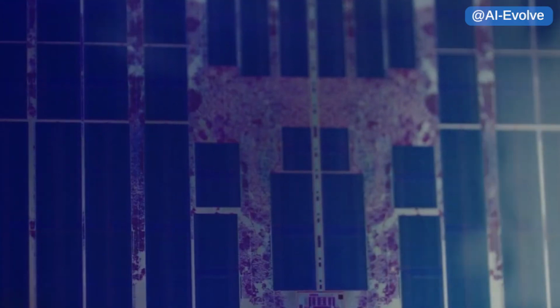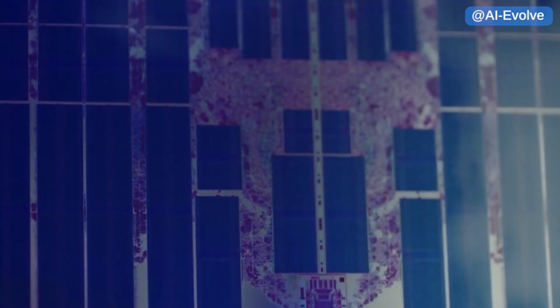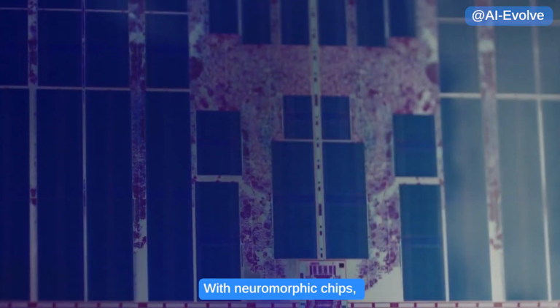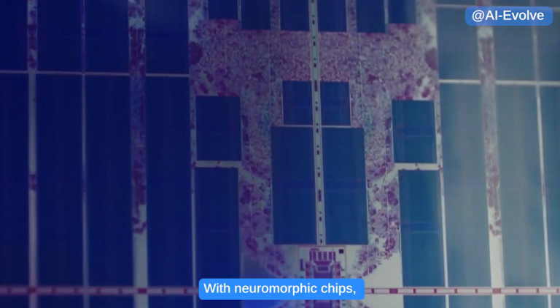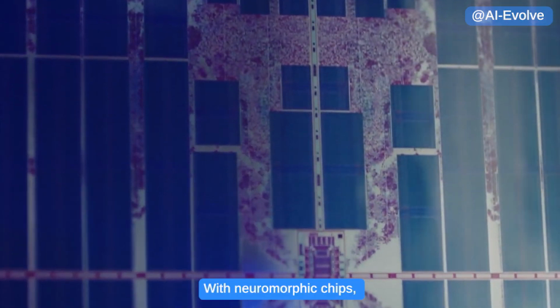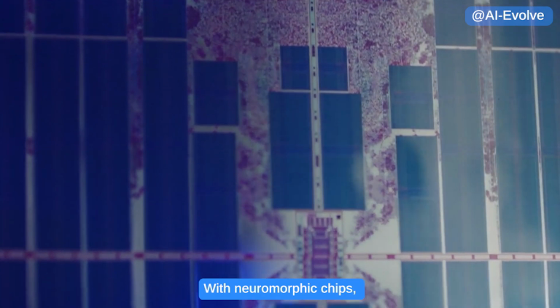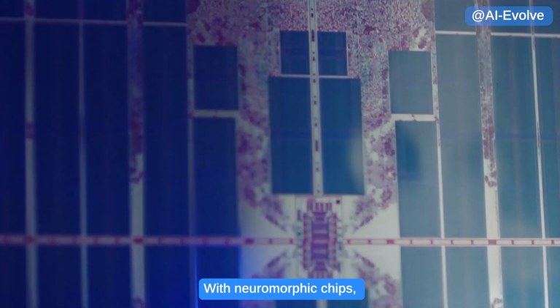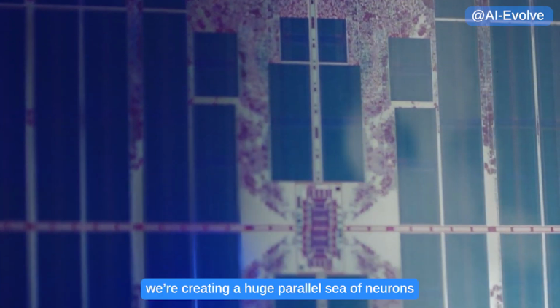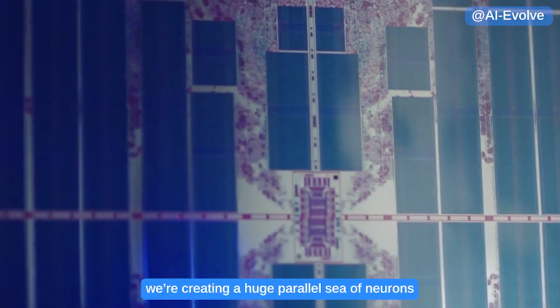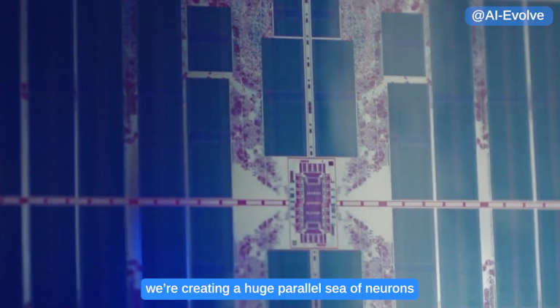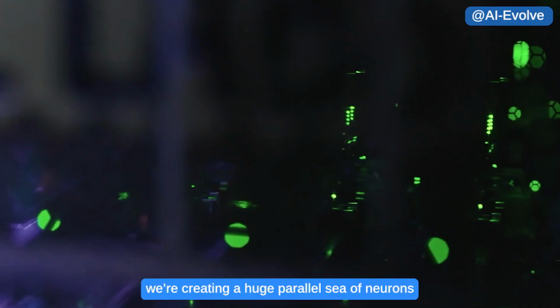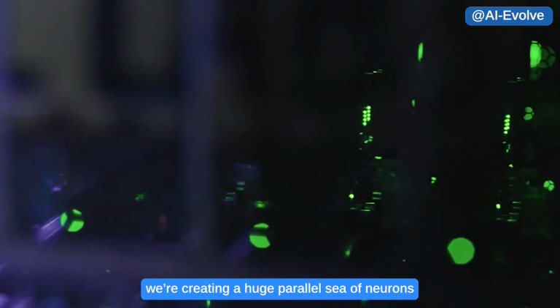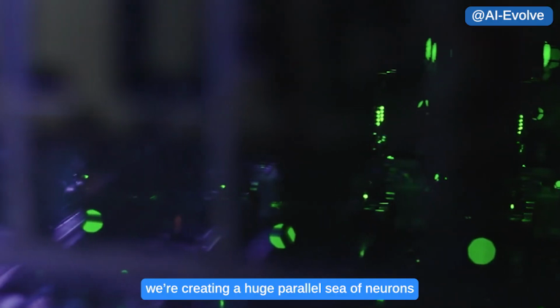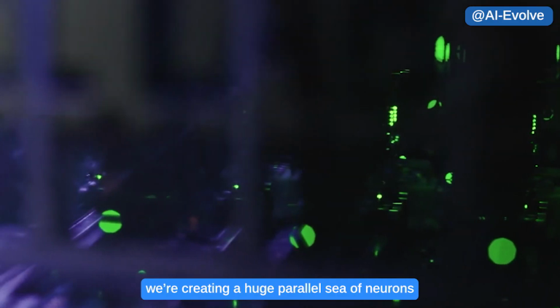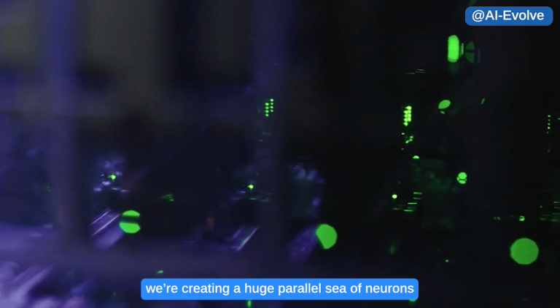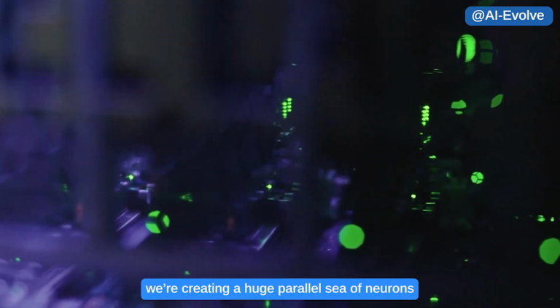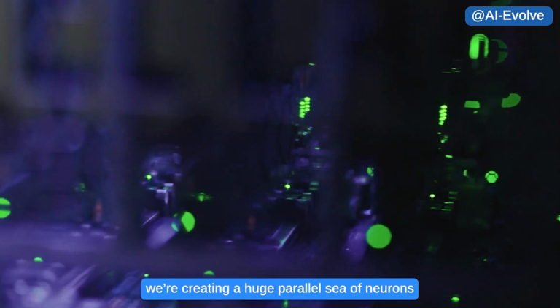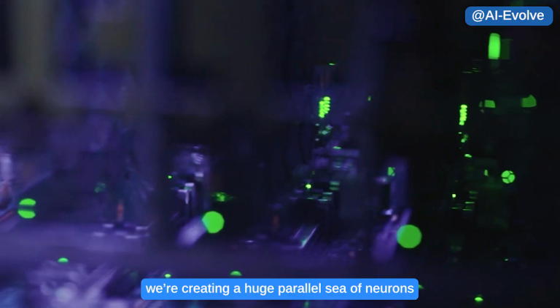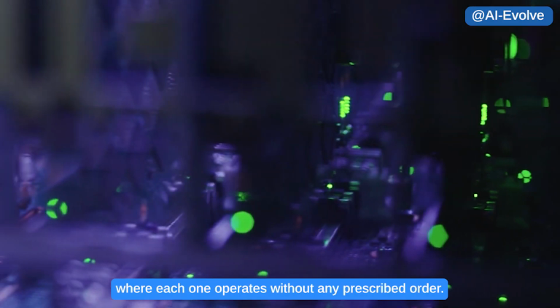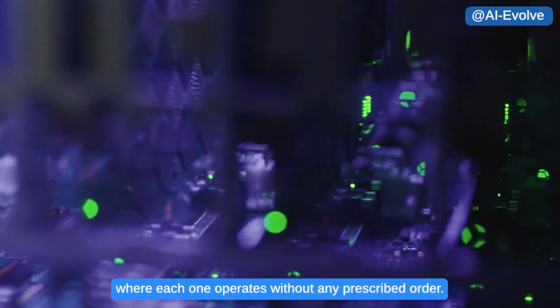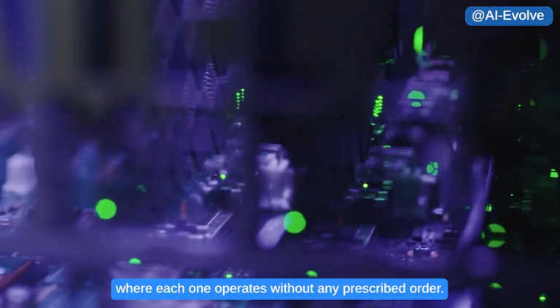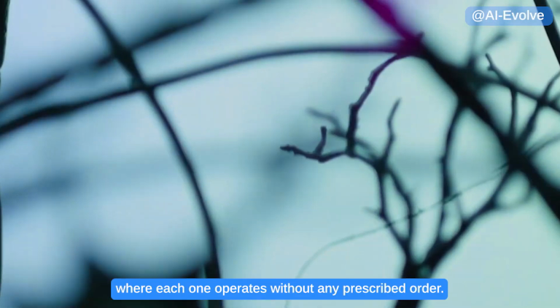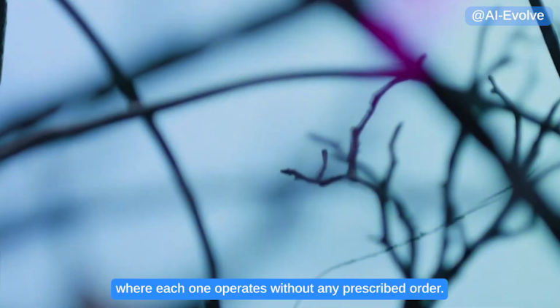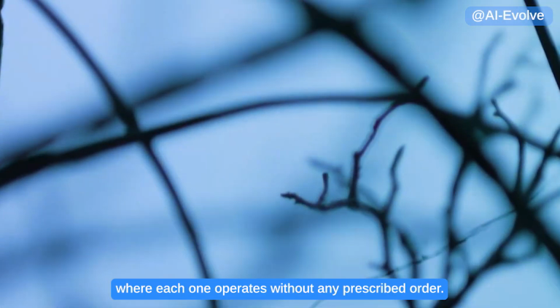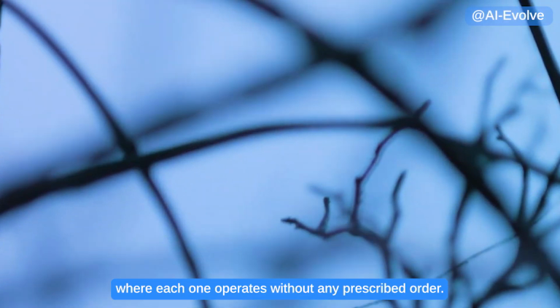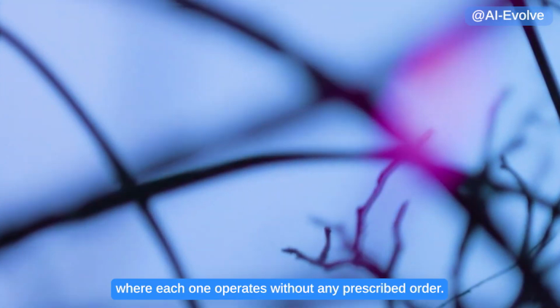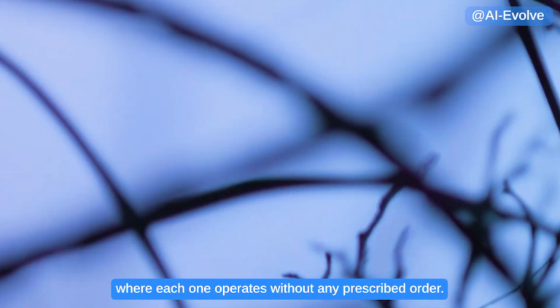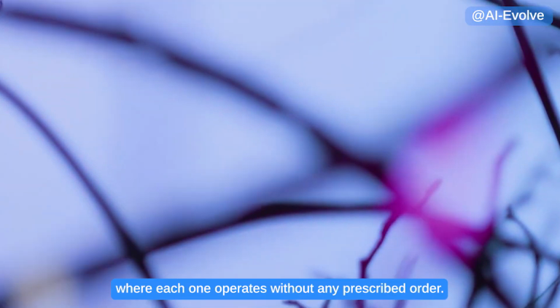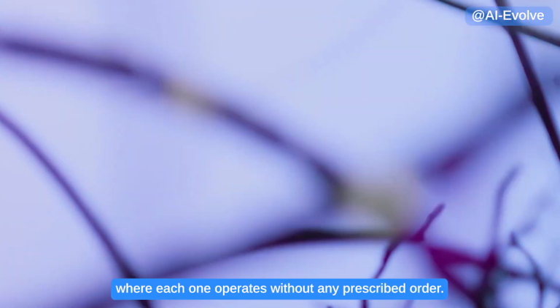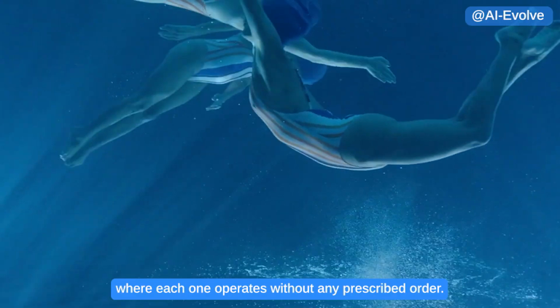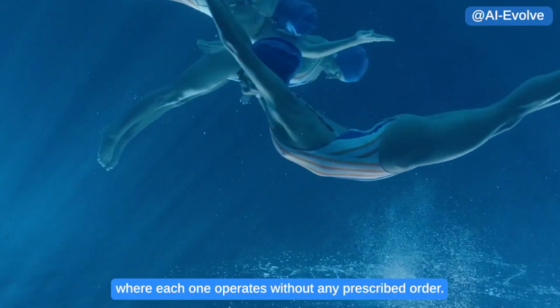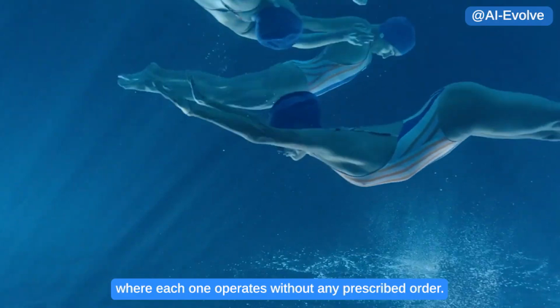With neuromorphic chips, we're creating a huge parallel sea of neurons where each one operates without any prescribed order.